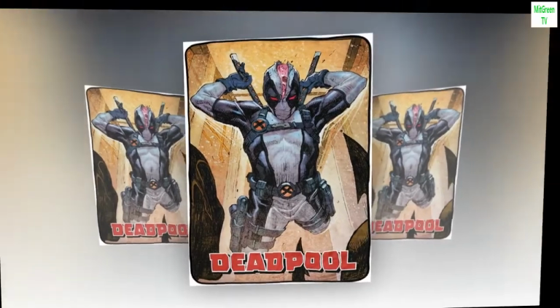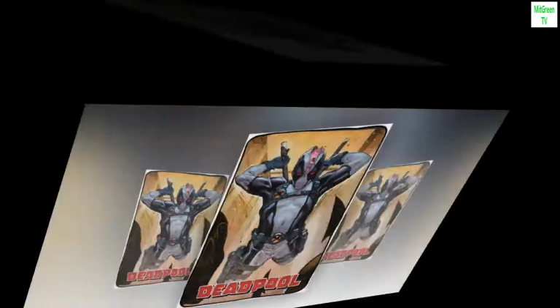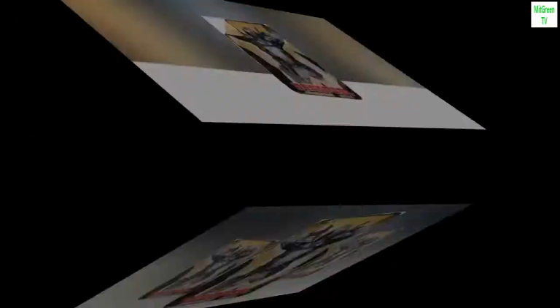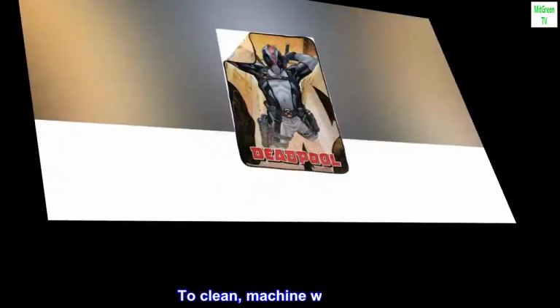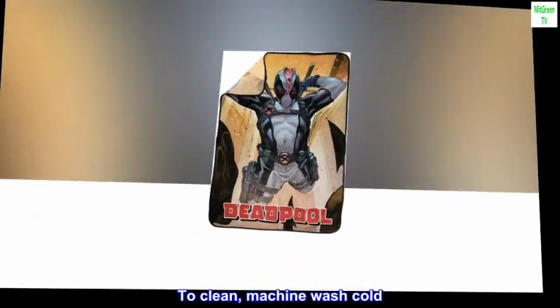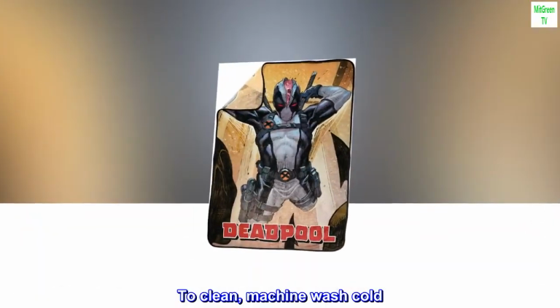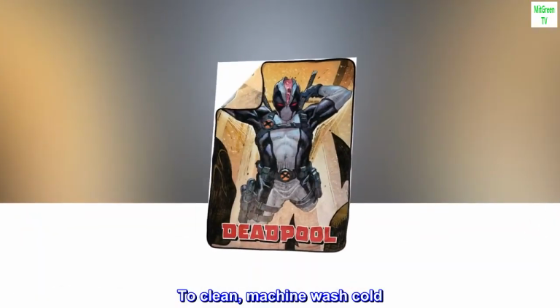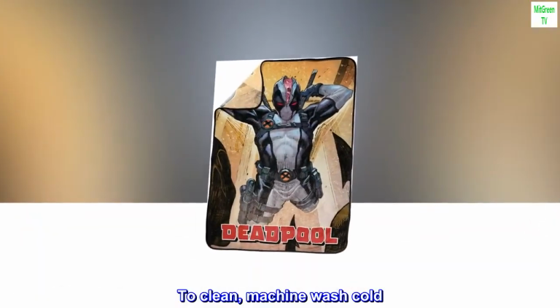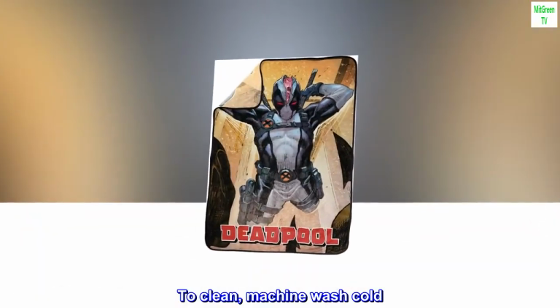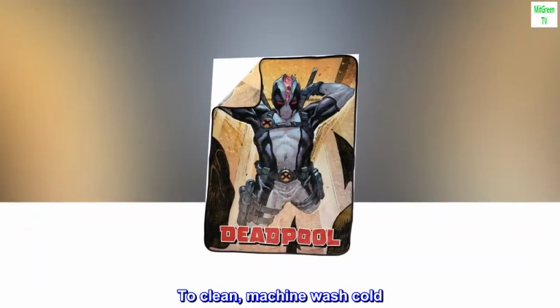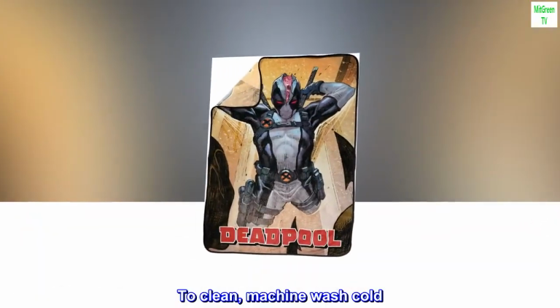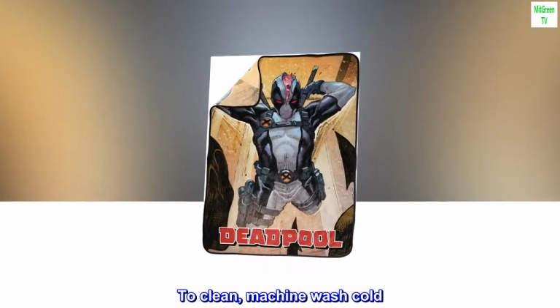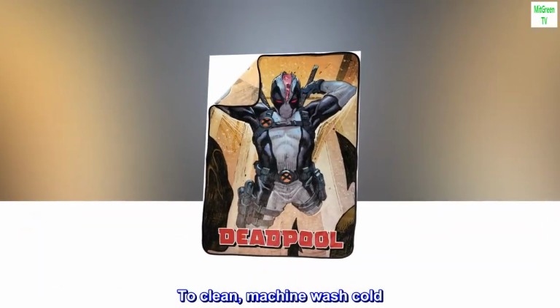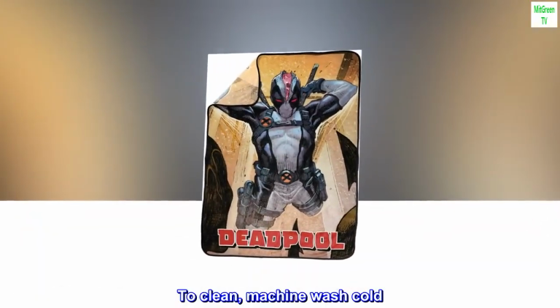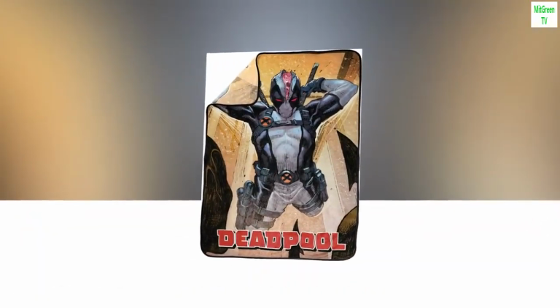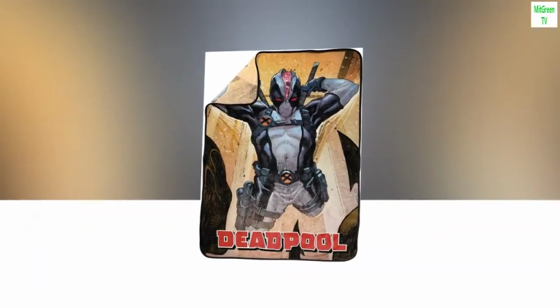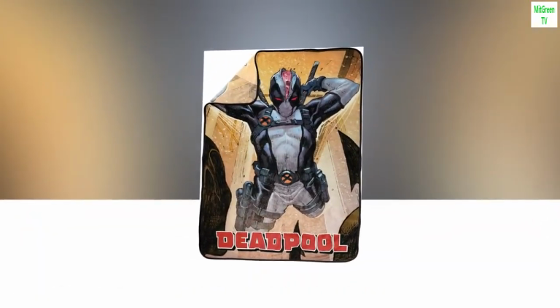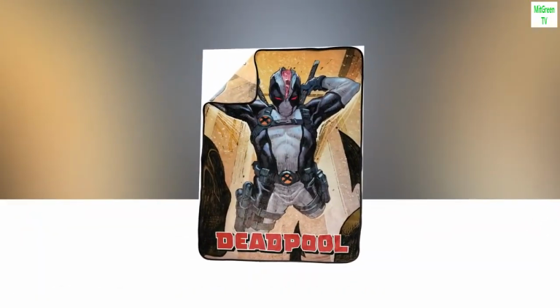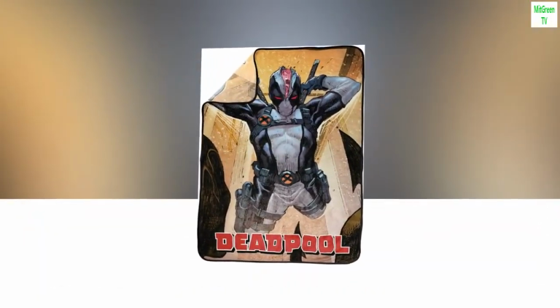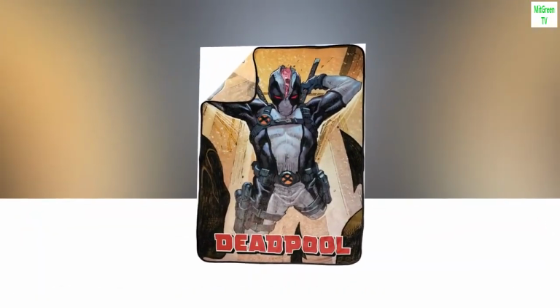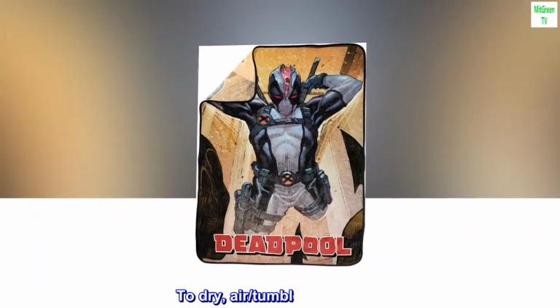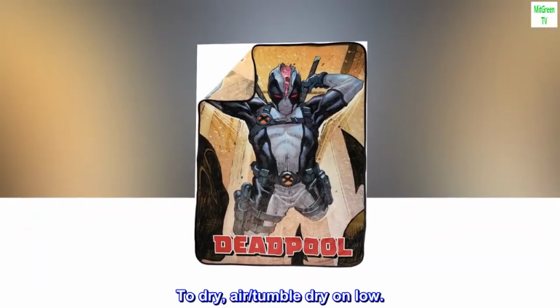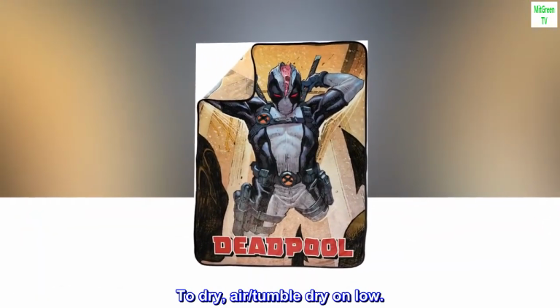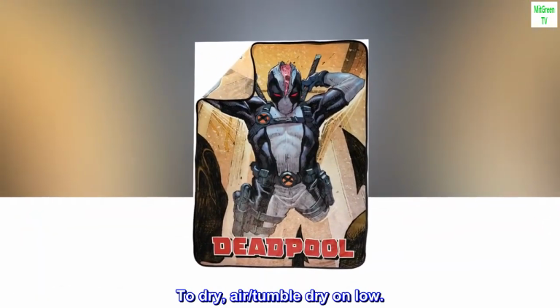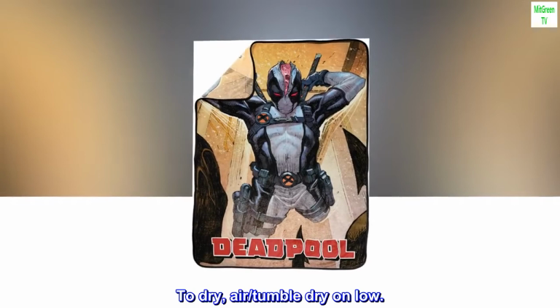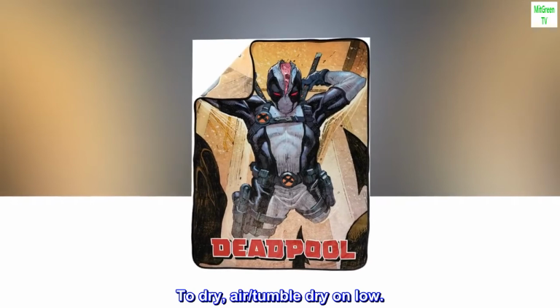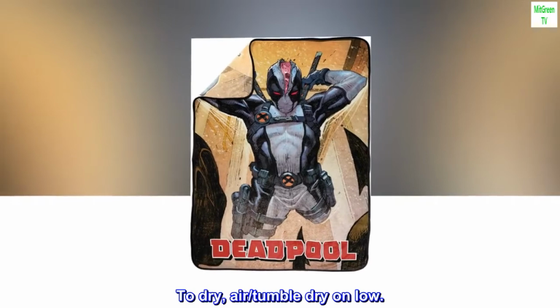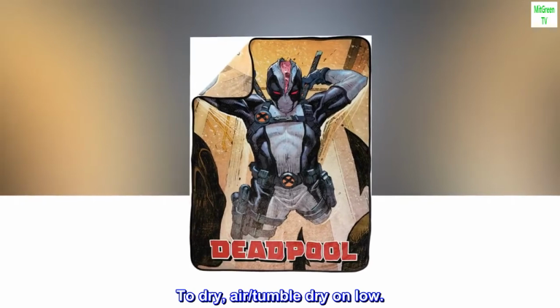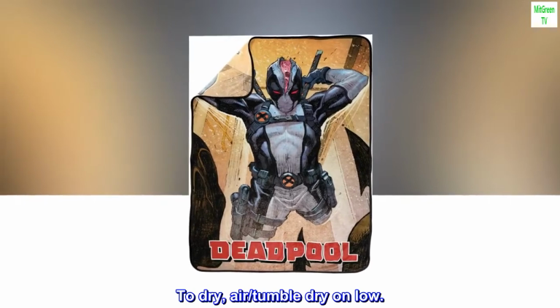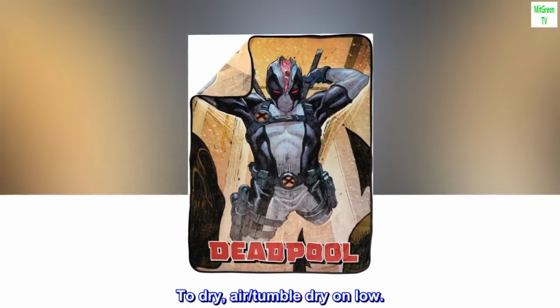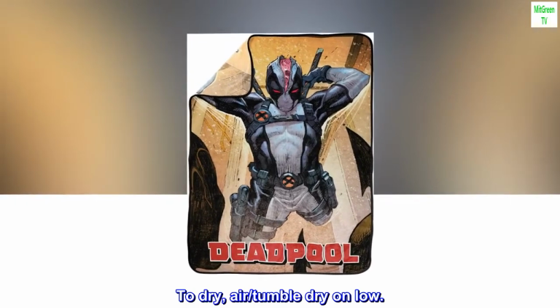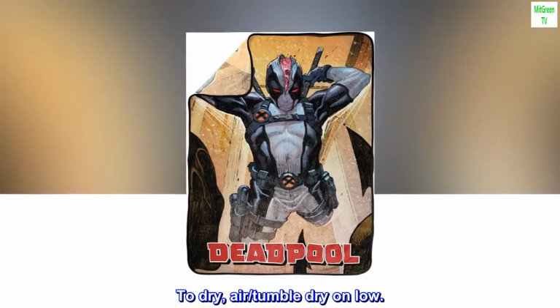To clean, machine wash cold. To dry, air or tumble dry on low.